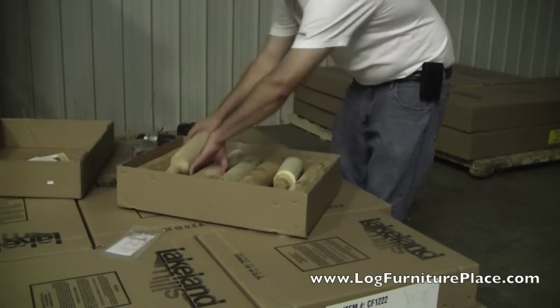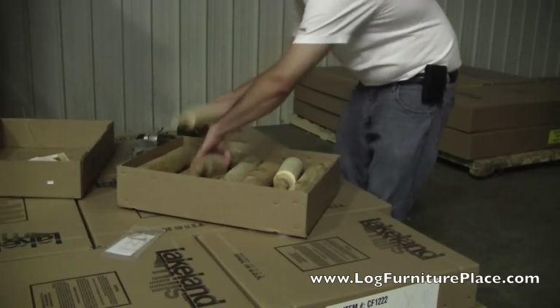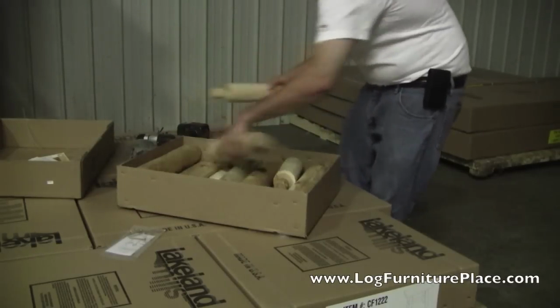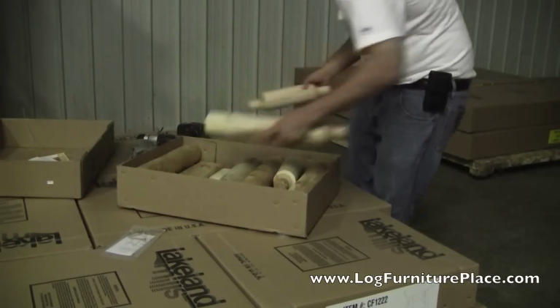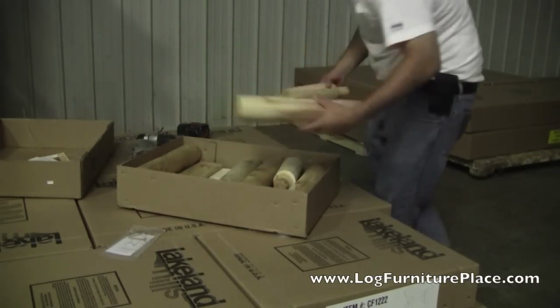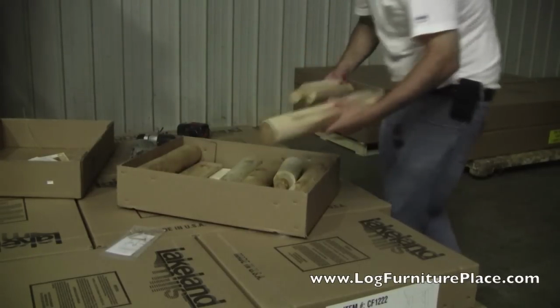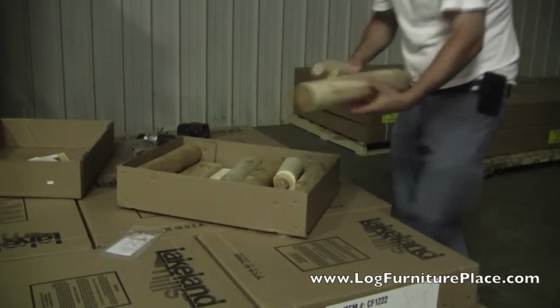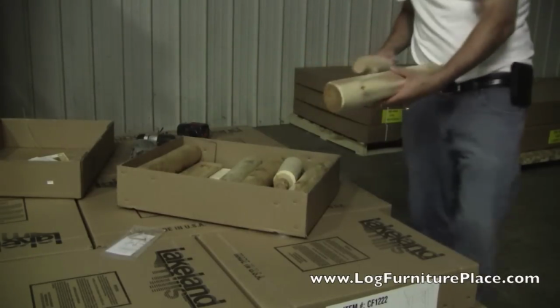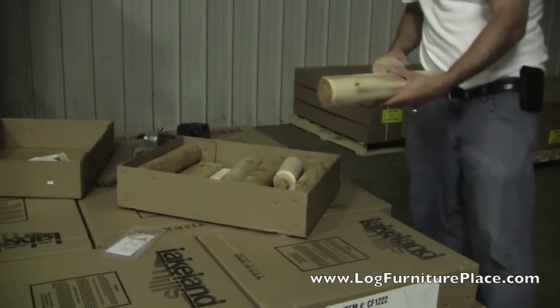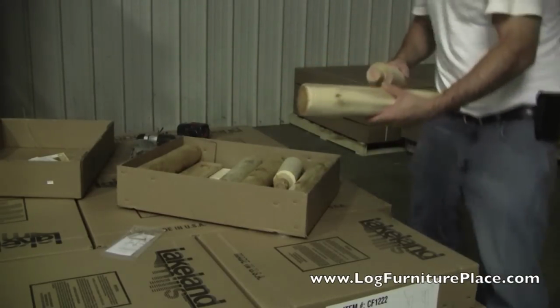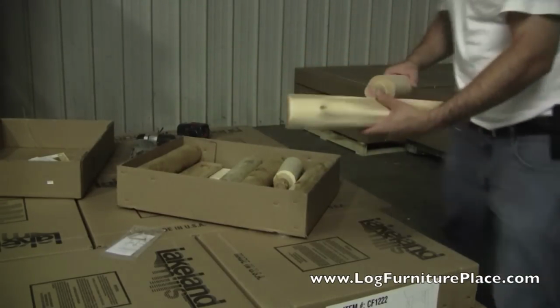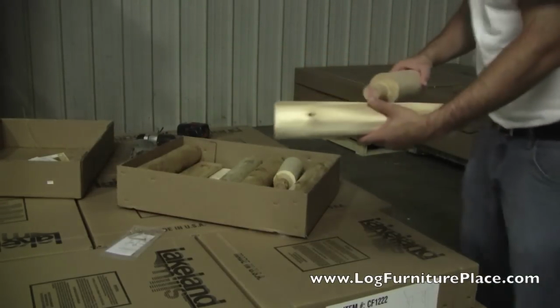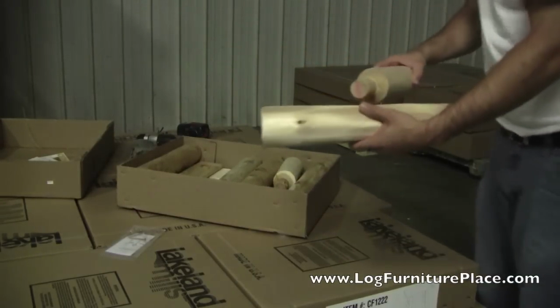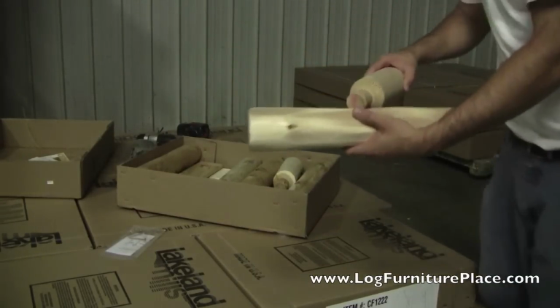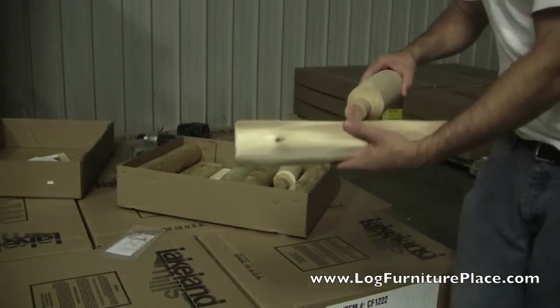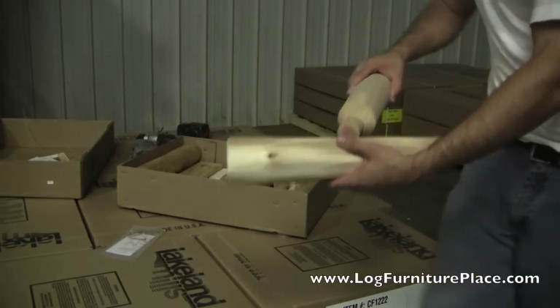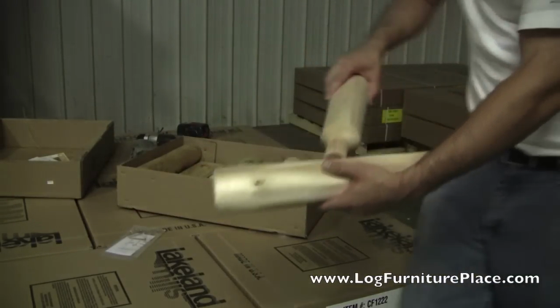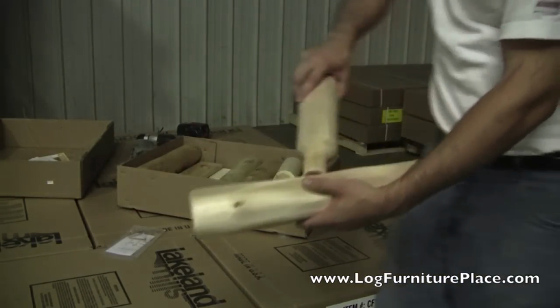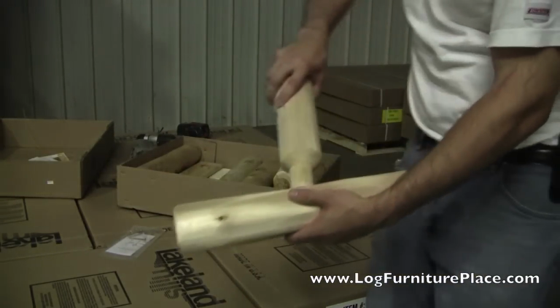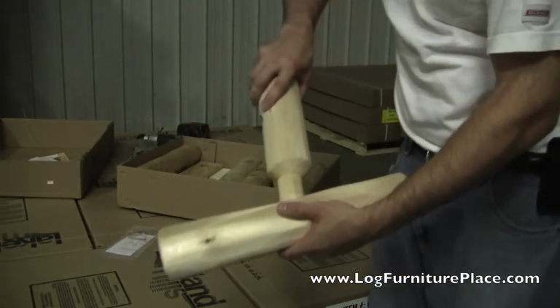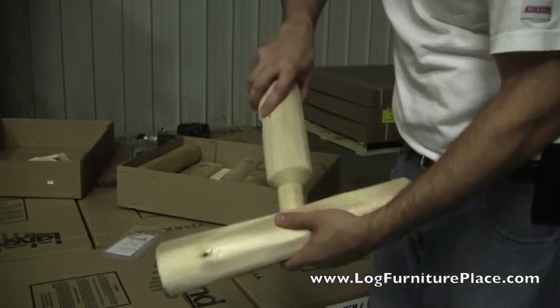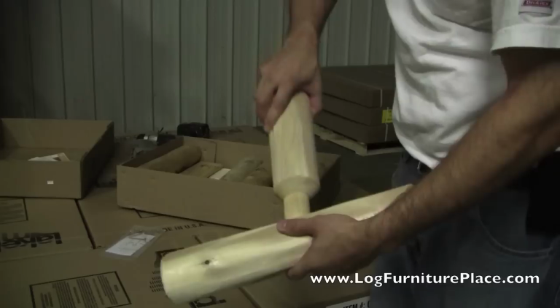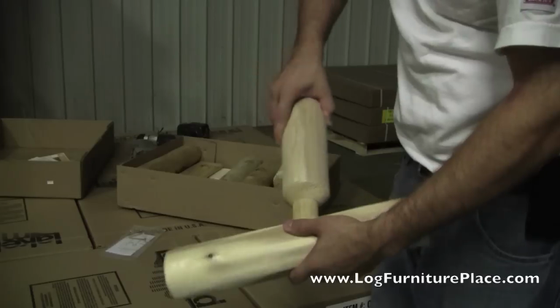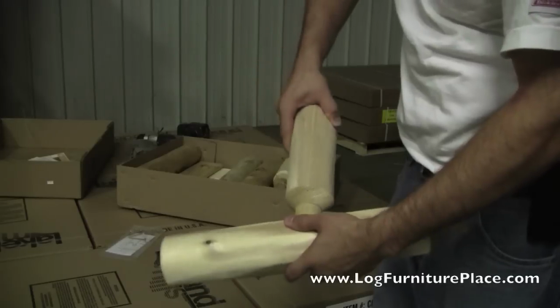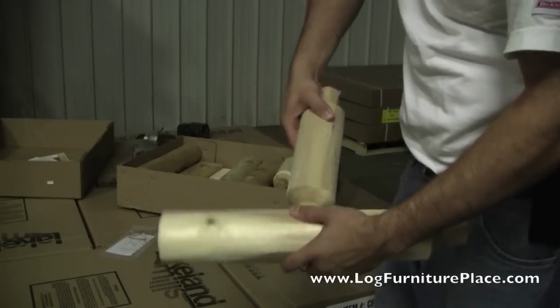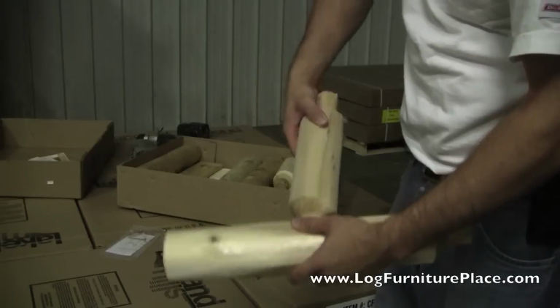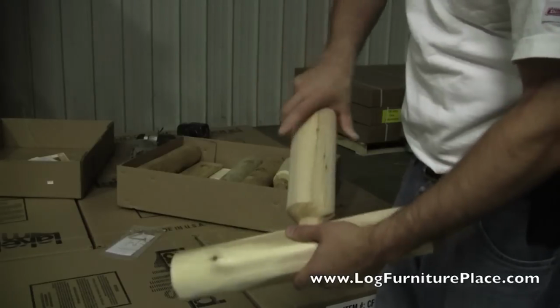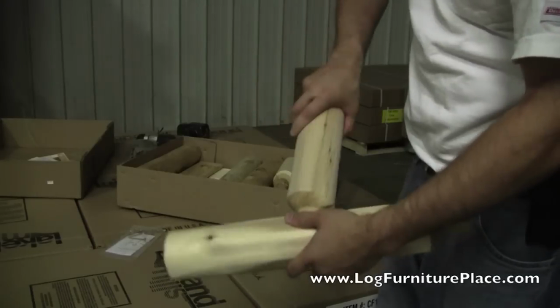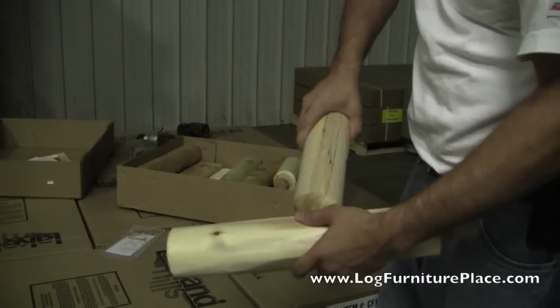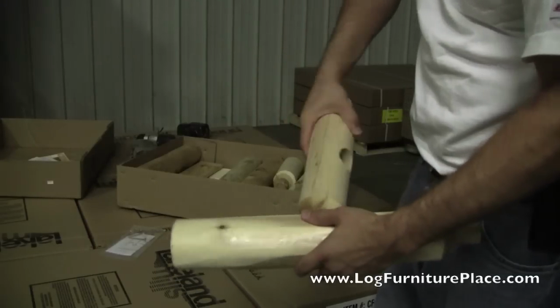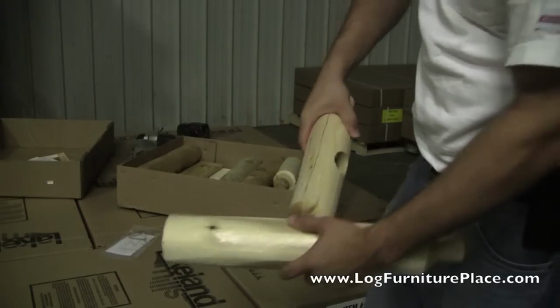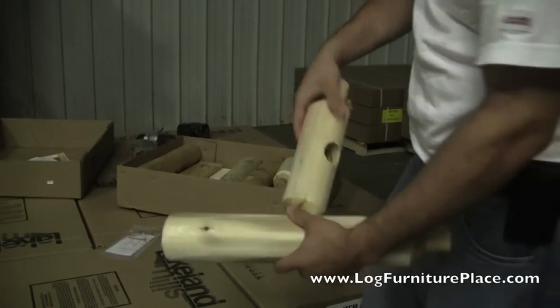In the box, you'll find the instruction sheets, the hardware, and the warranty documentation.